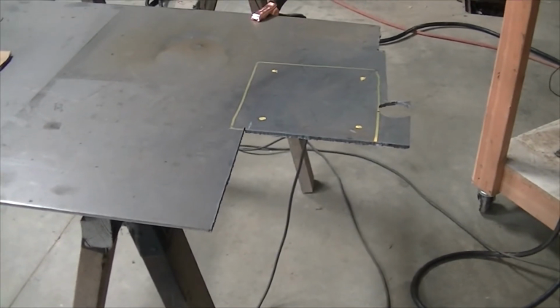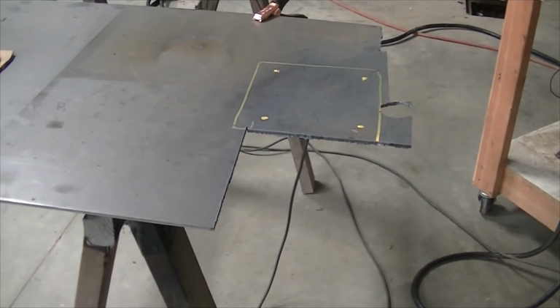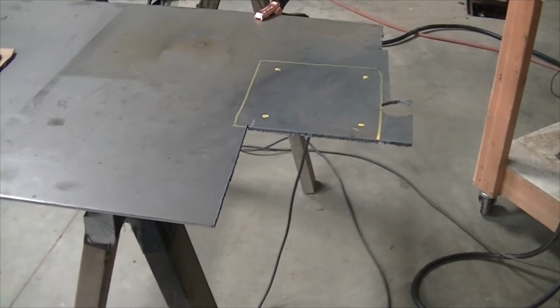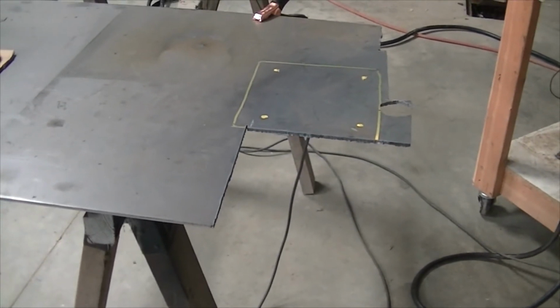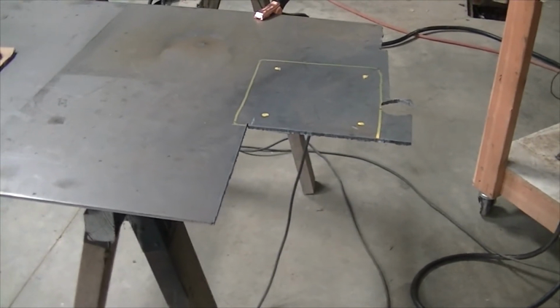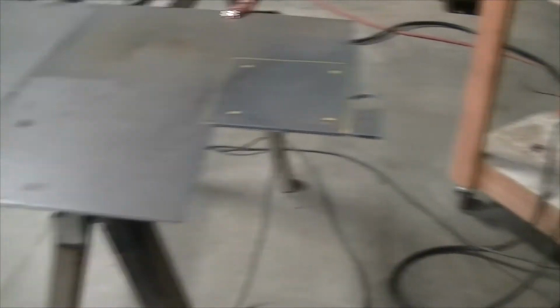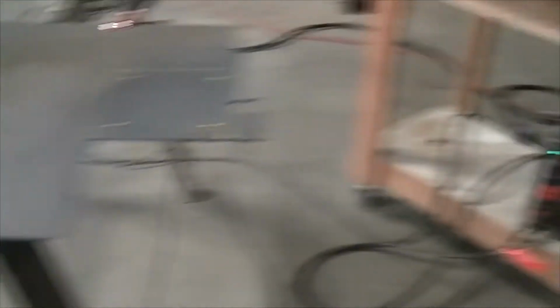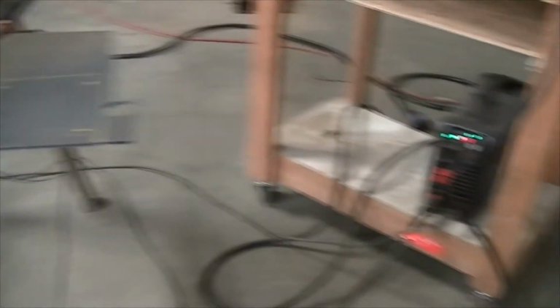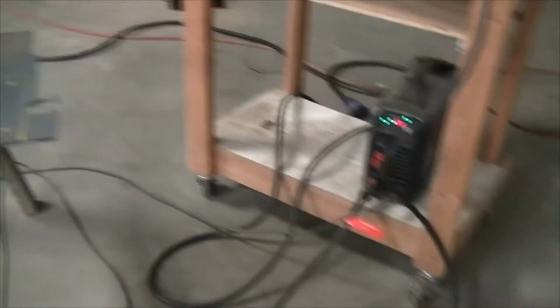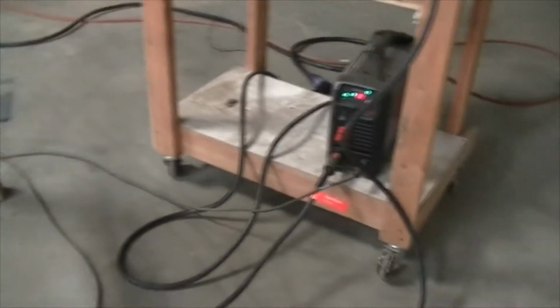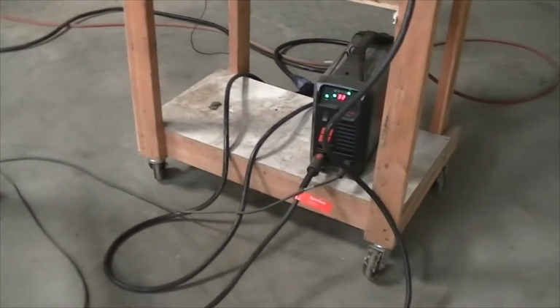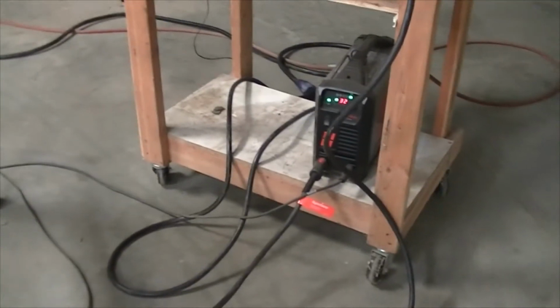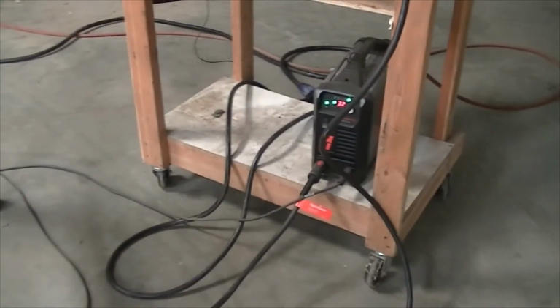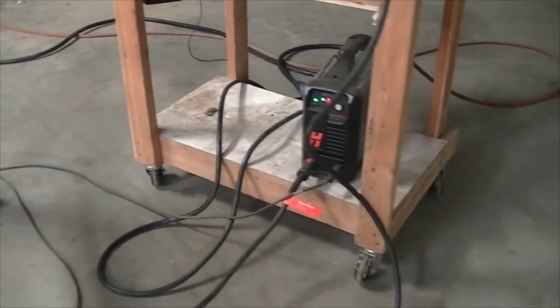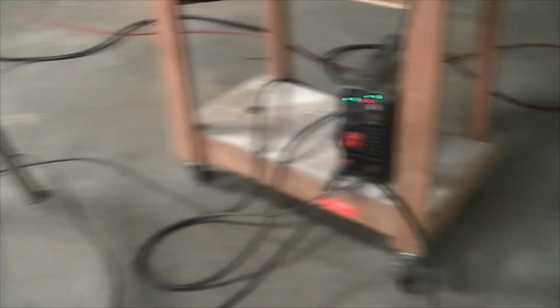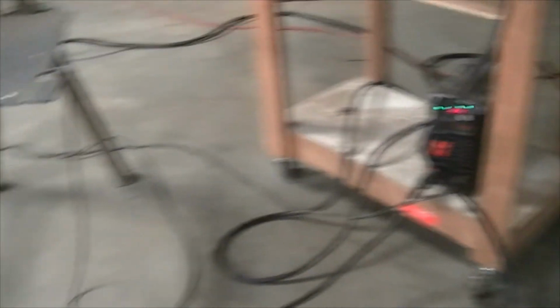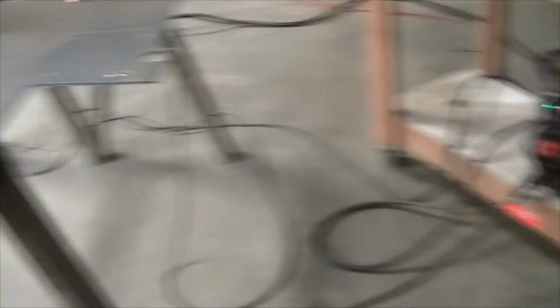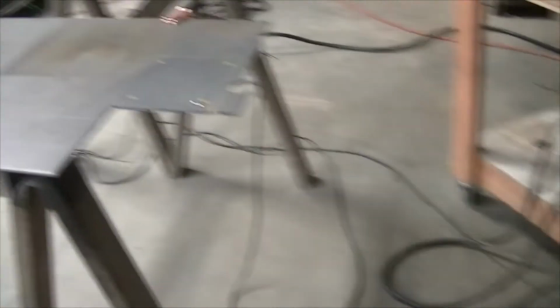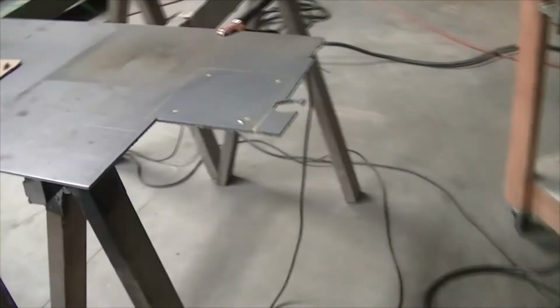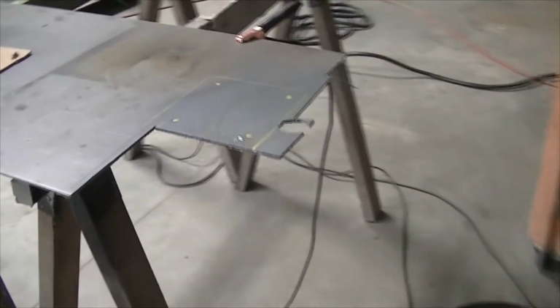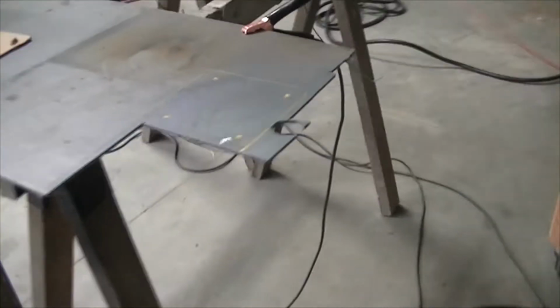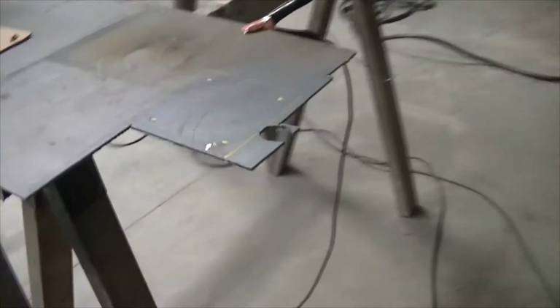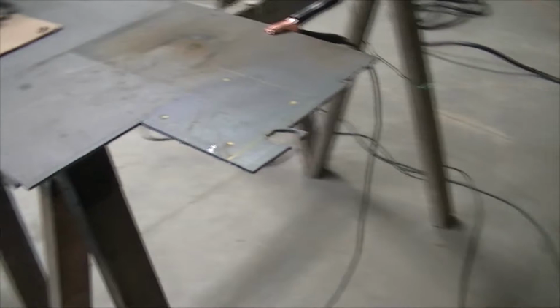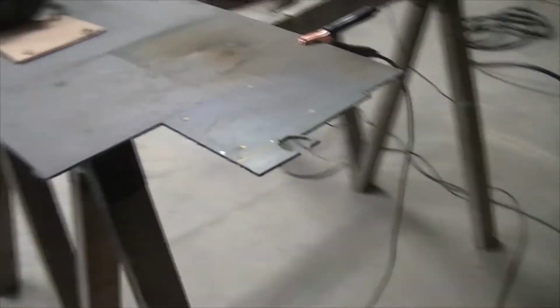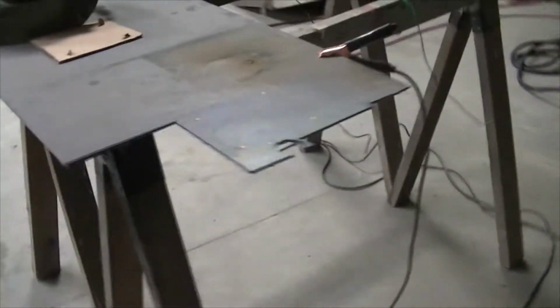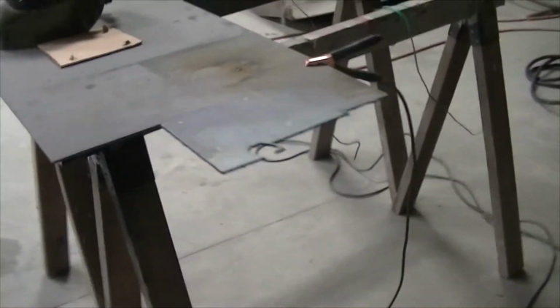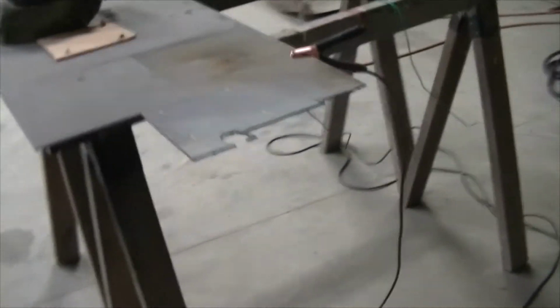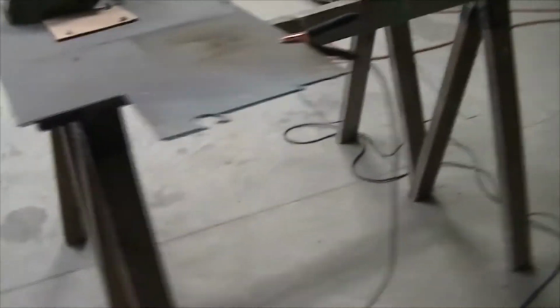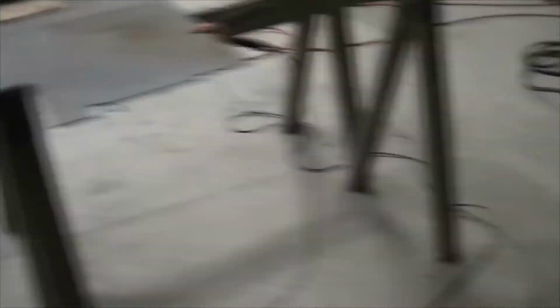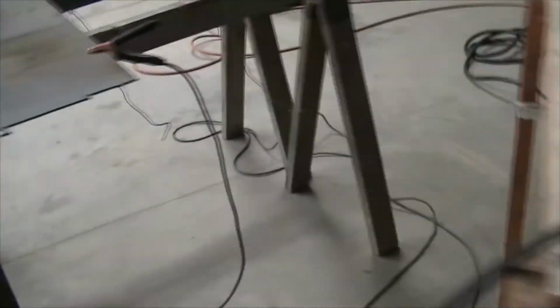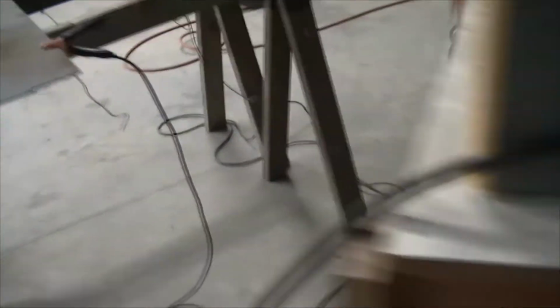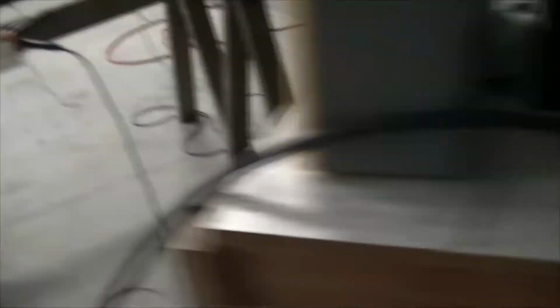So now I've got the plasma cutter all set up, so we'll get to that.